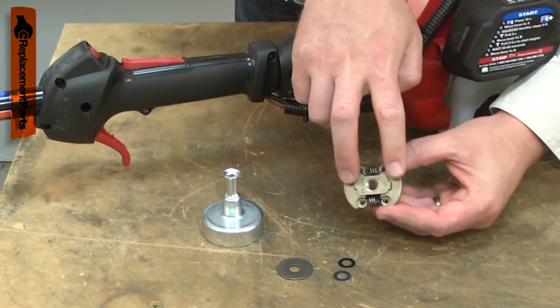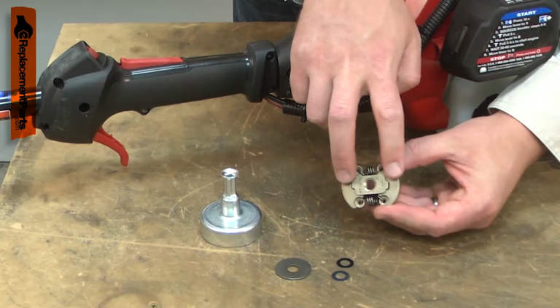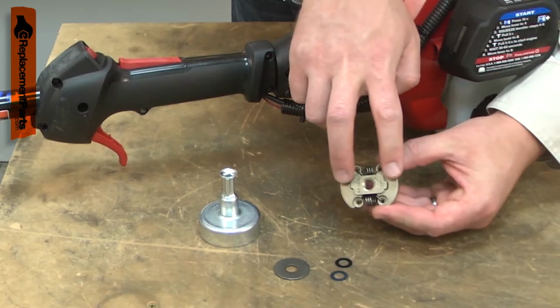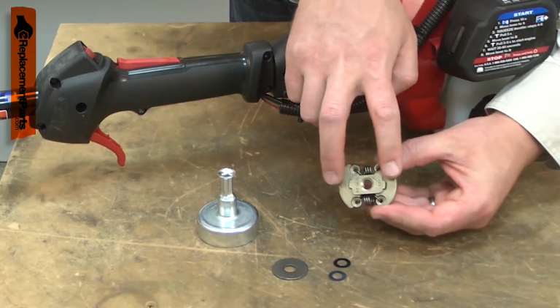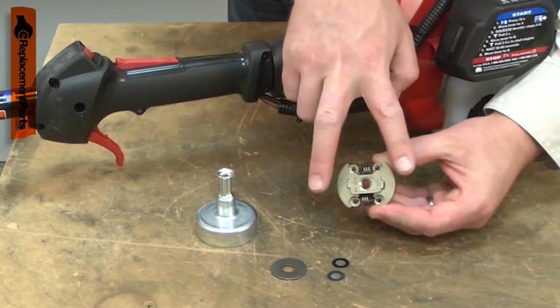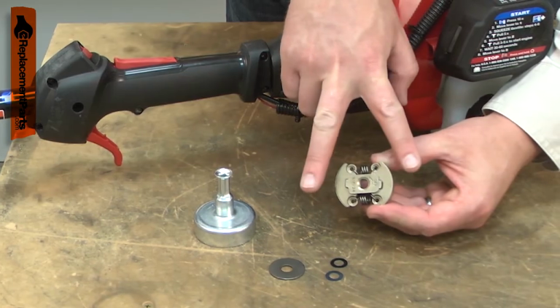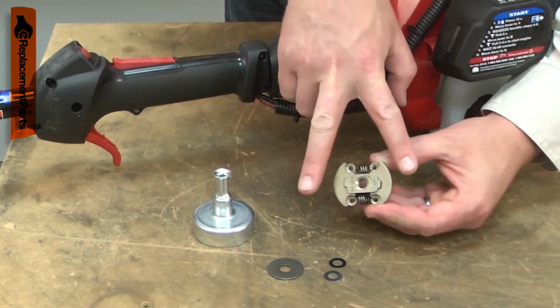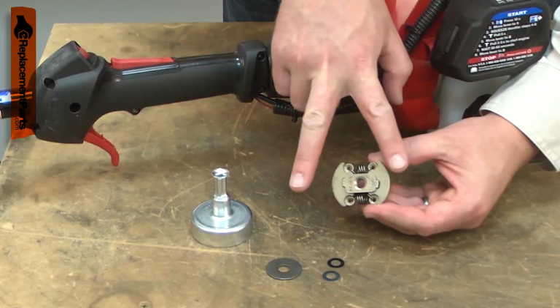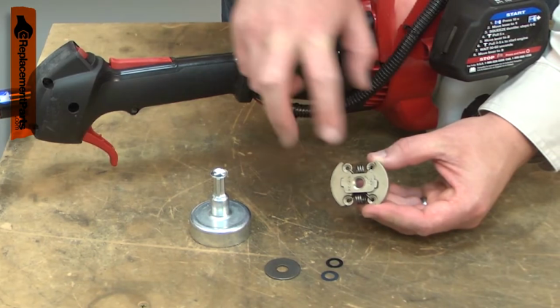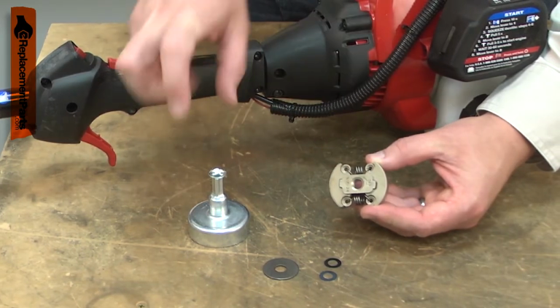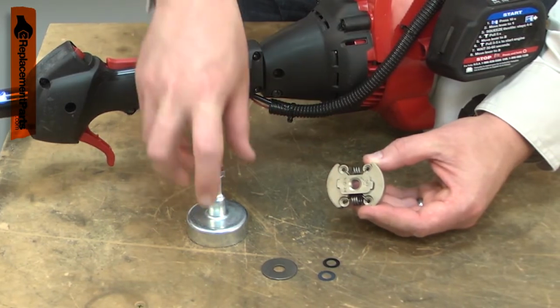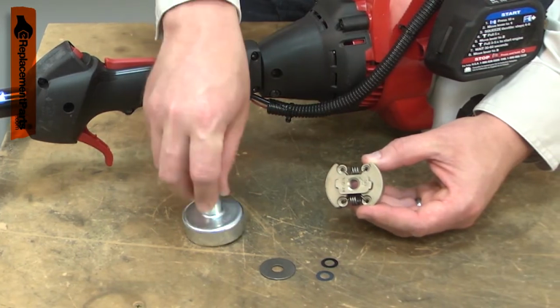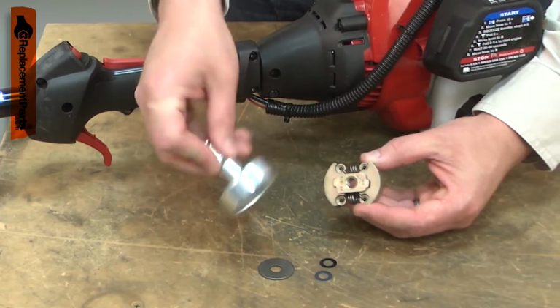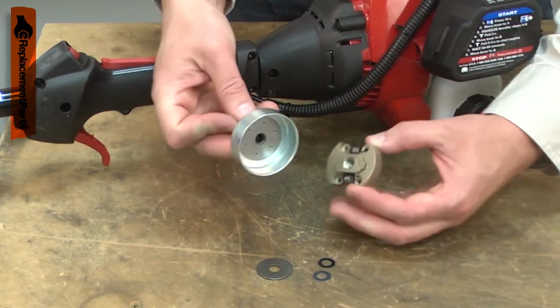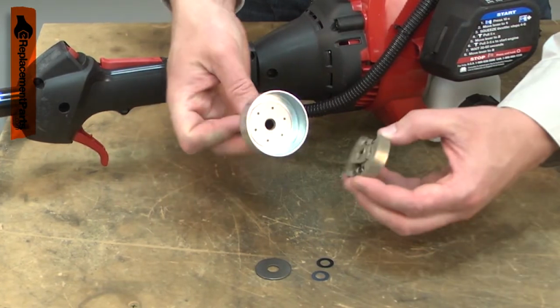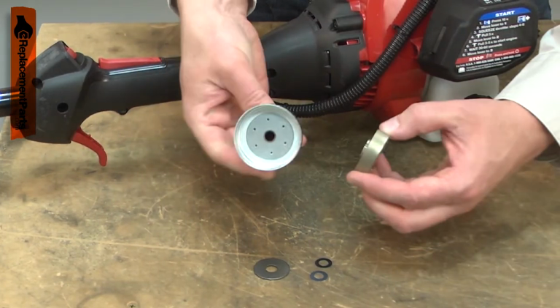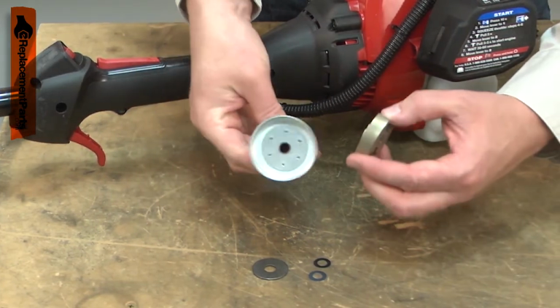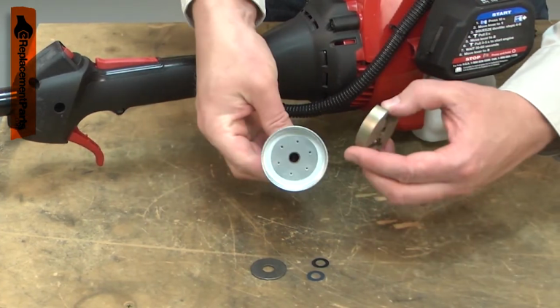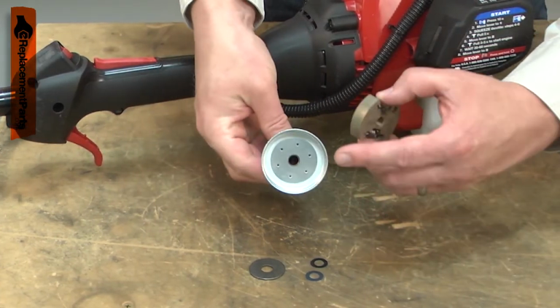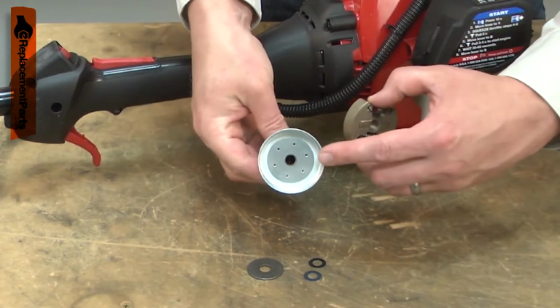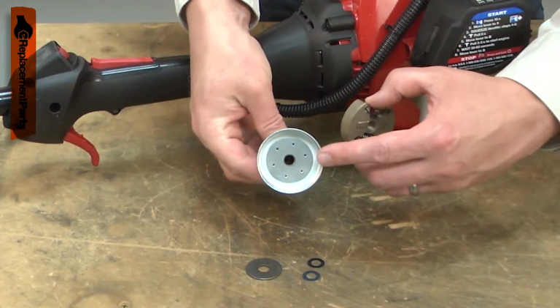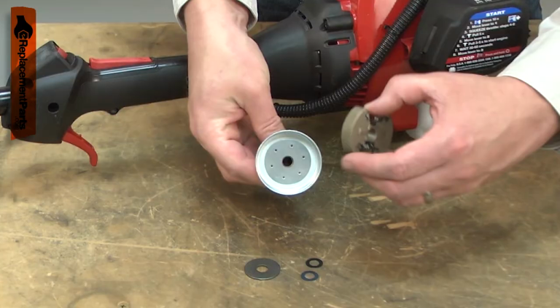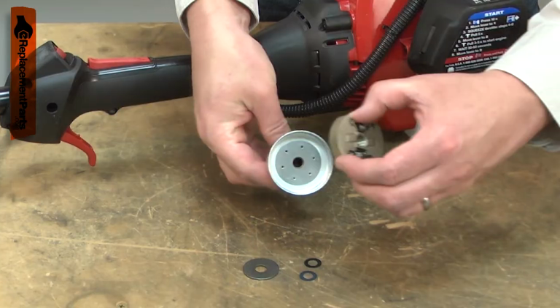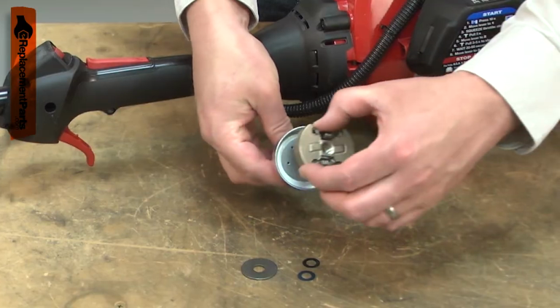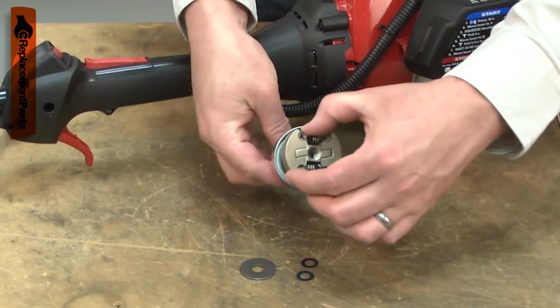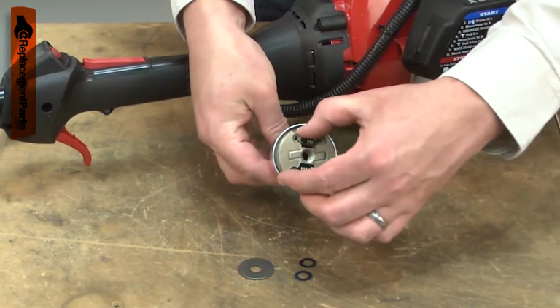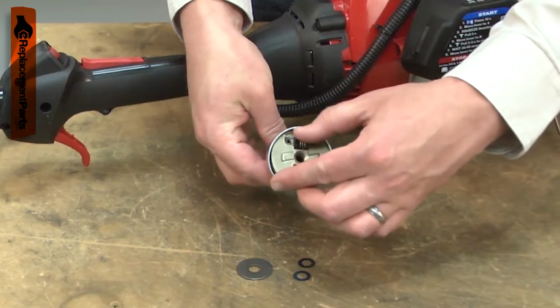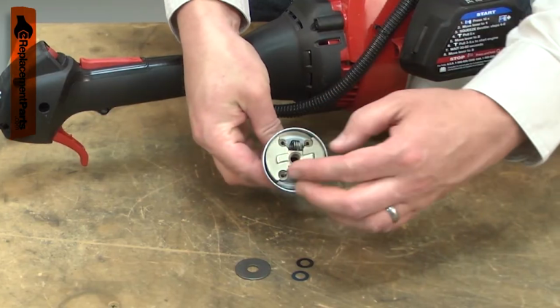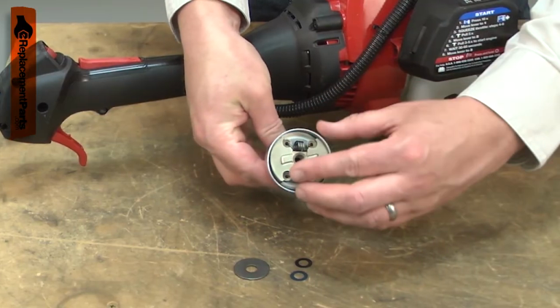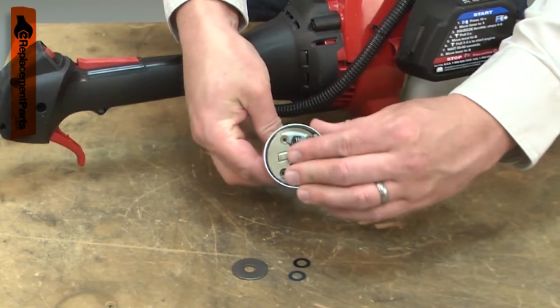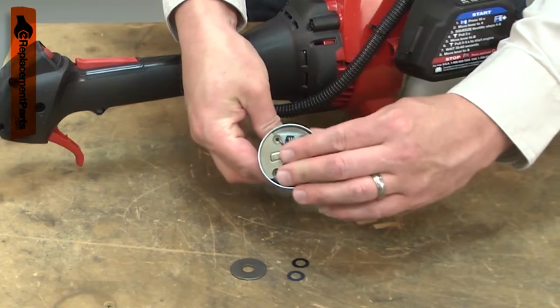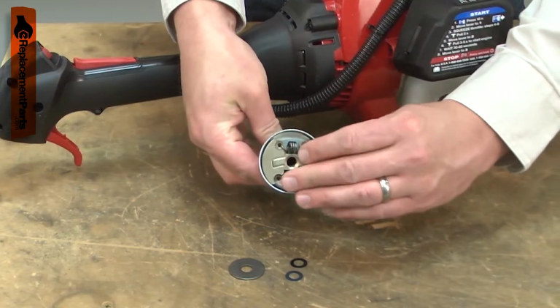When the engine speed is increased, the clutch expands and contacts the clutch drum, causing it to rotate.